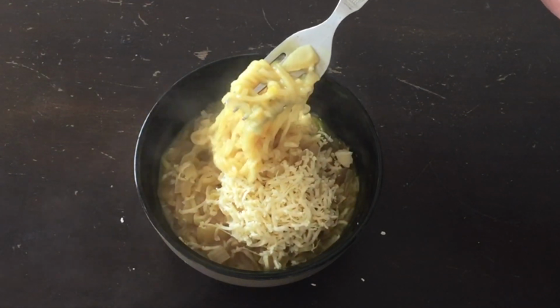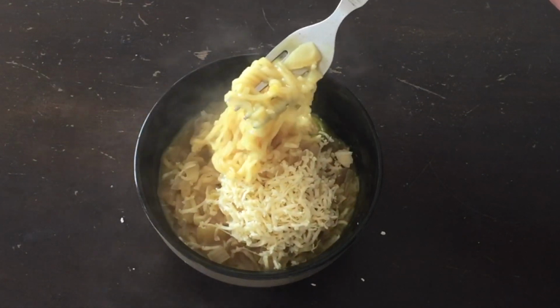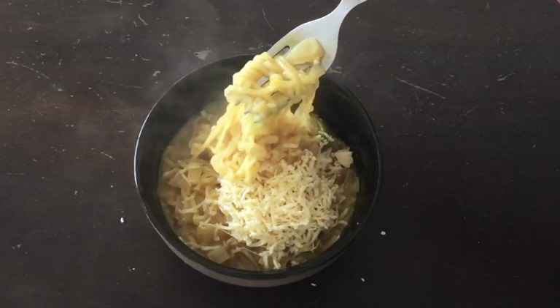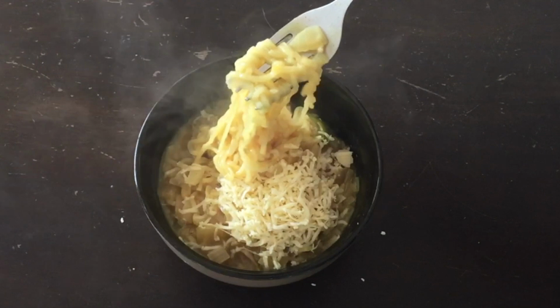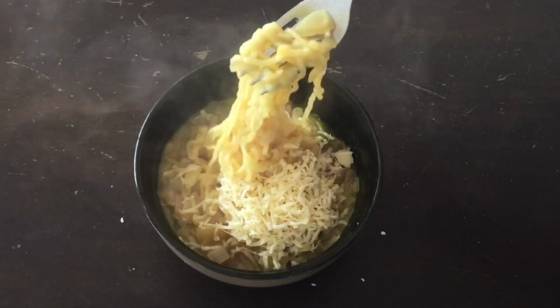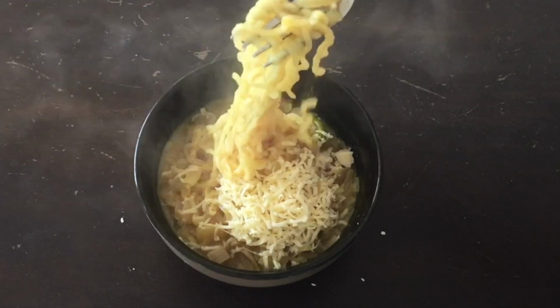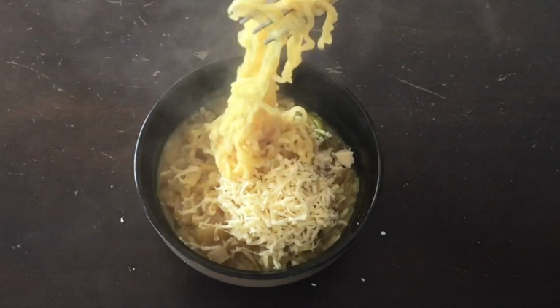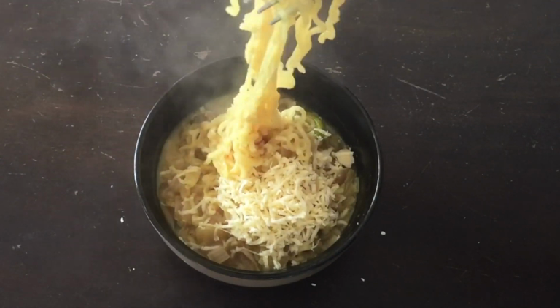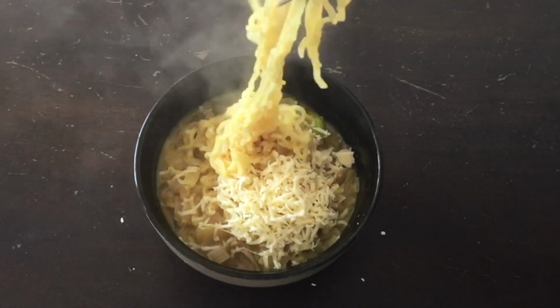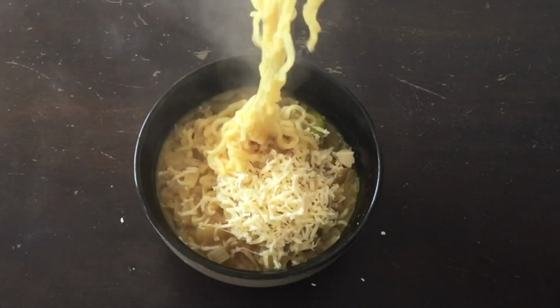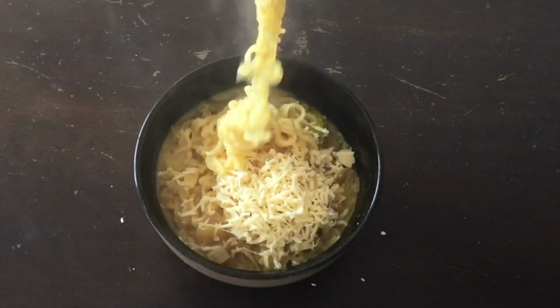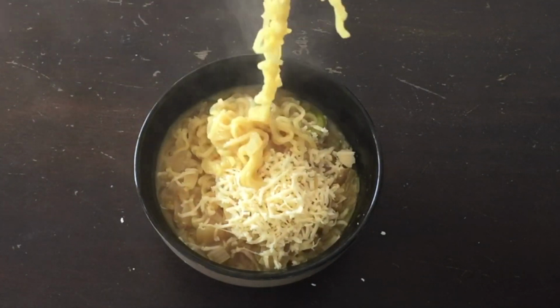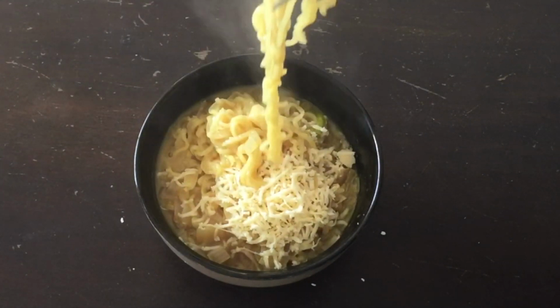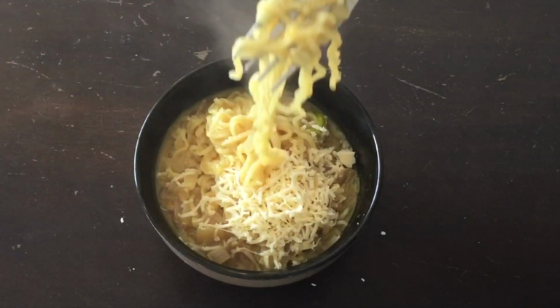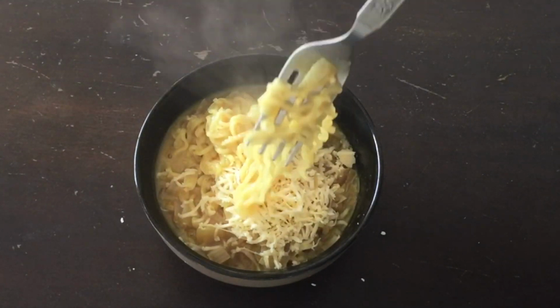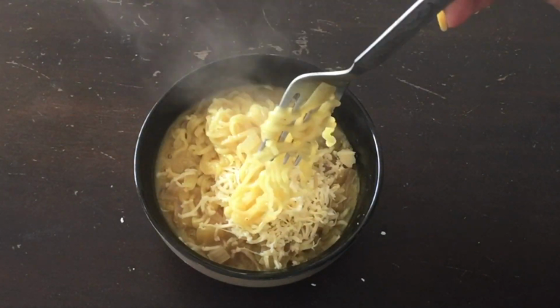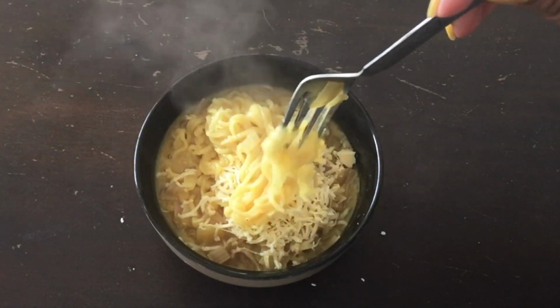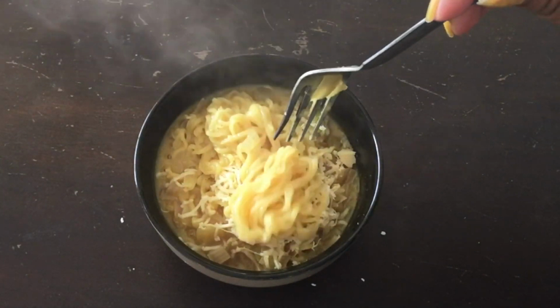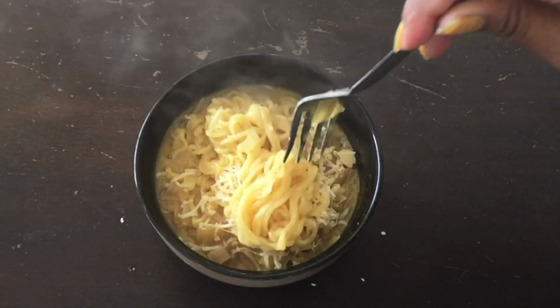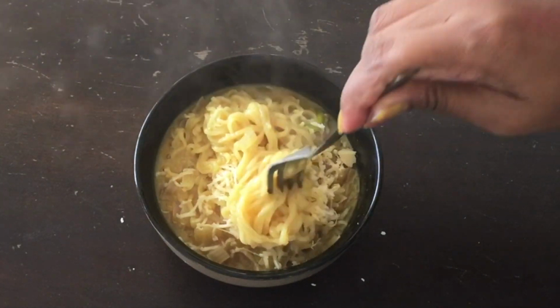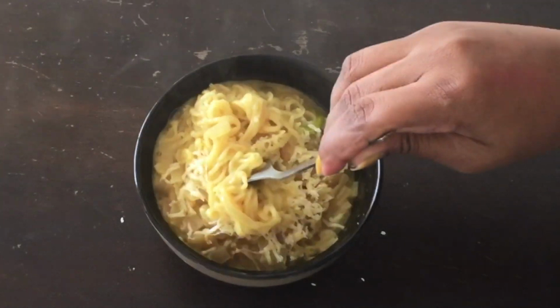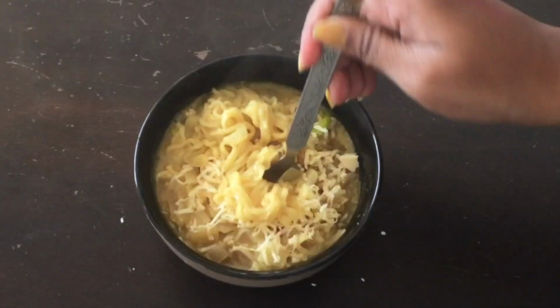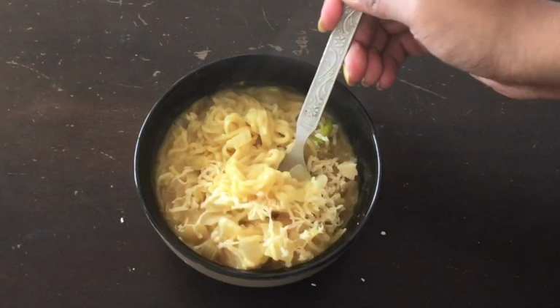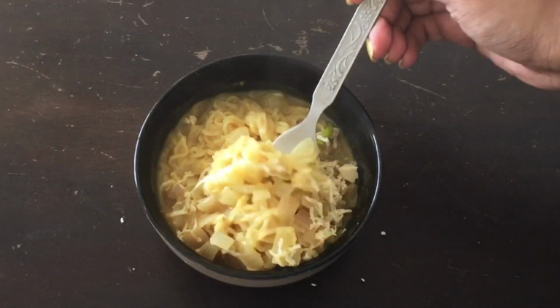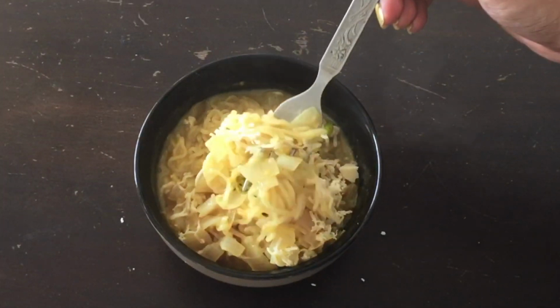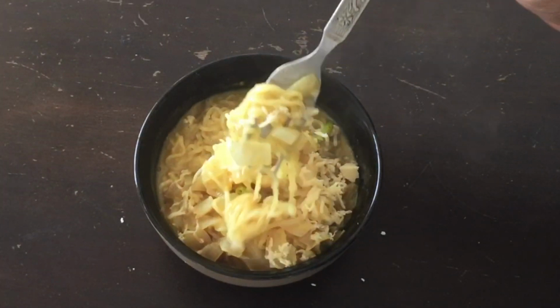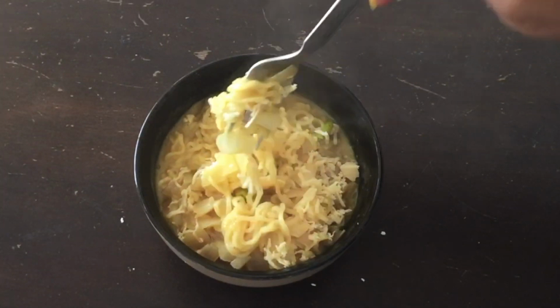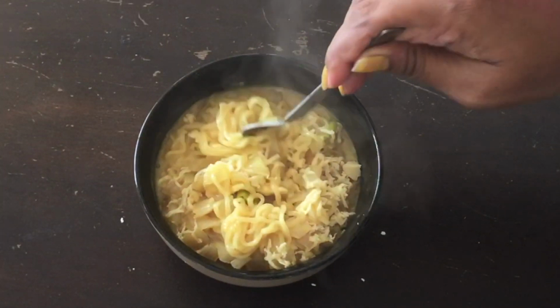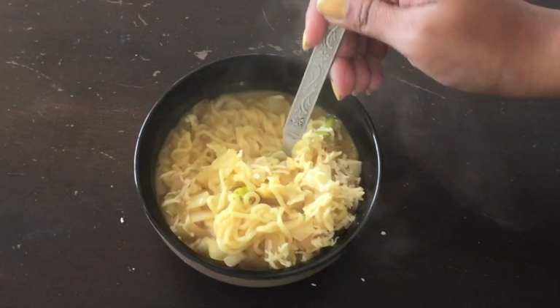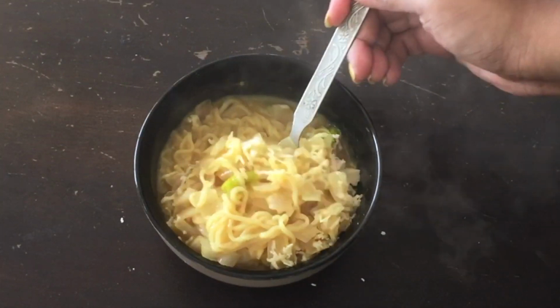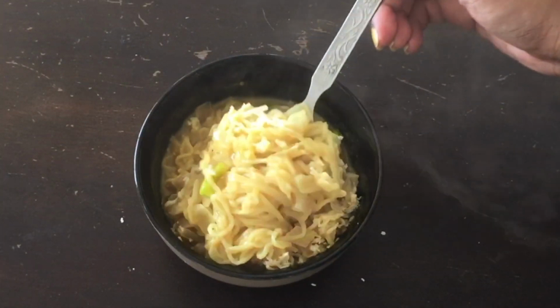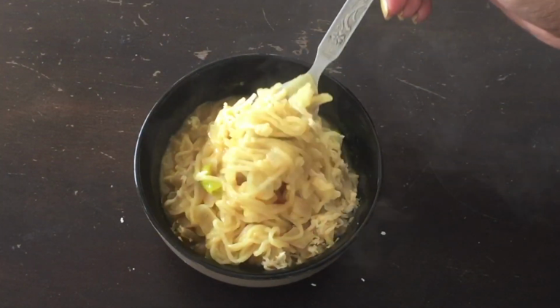This is super creamy and yummy. If you want to make a bite of Maggi, it will be creamy.